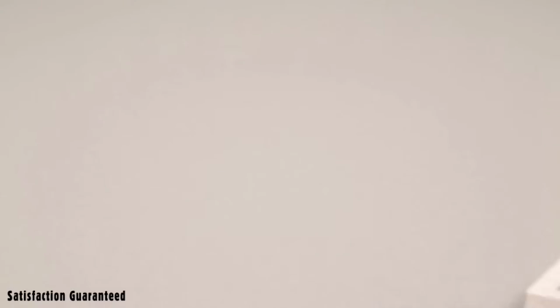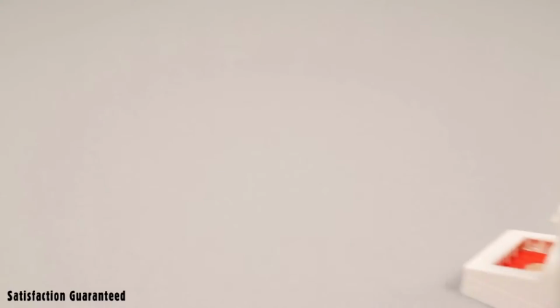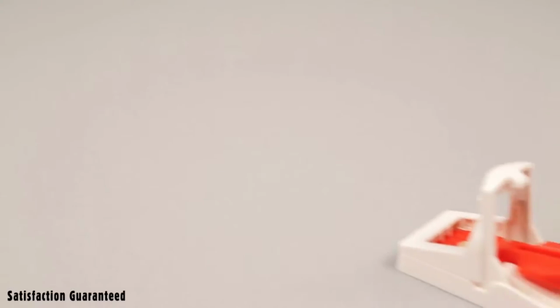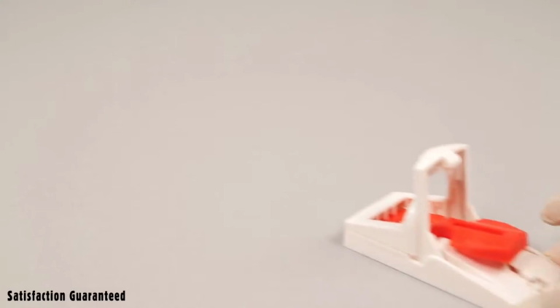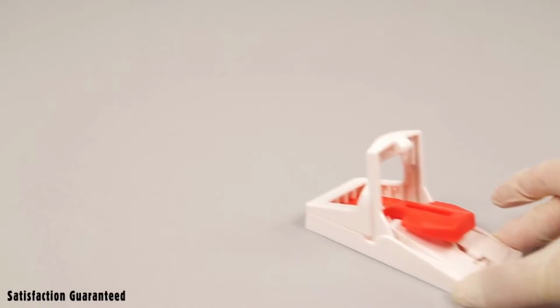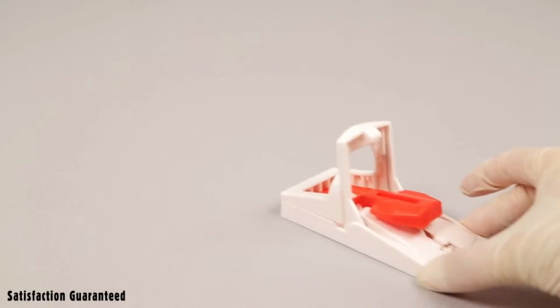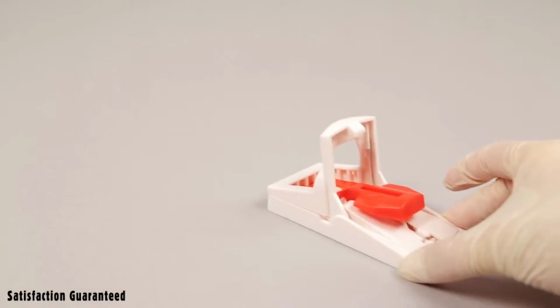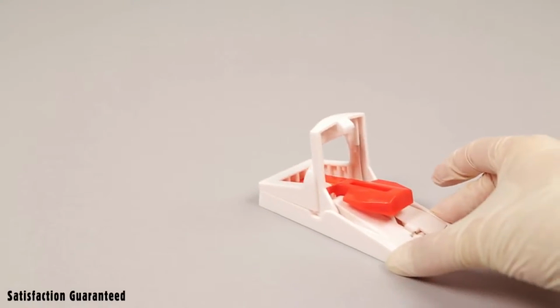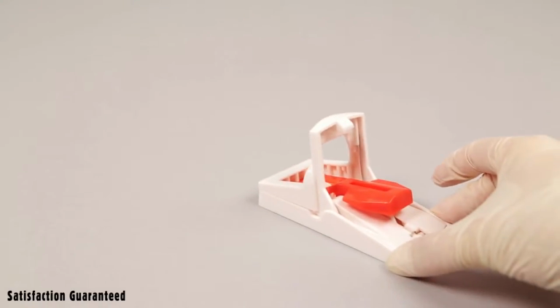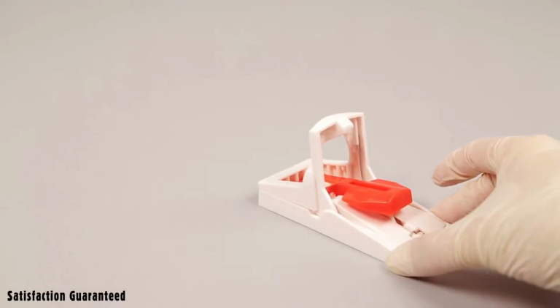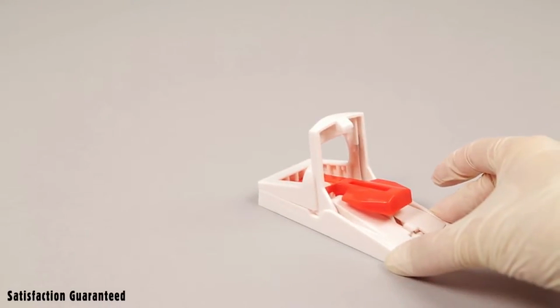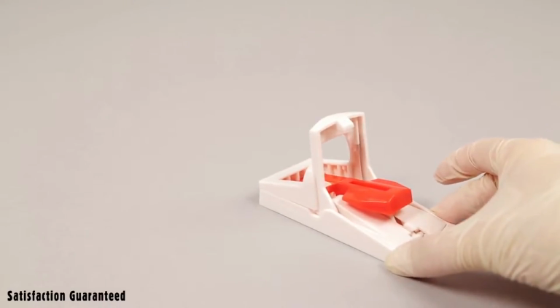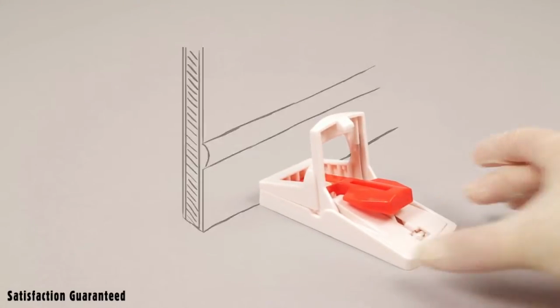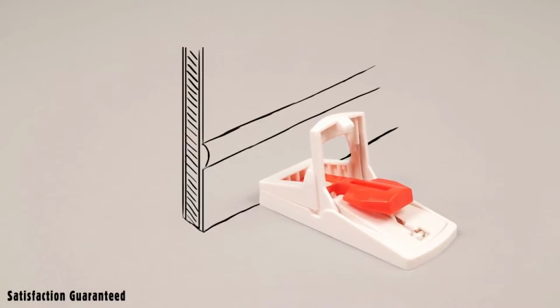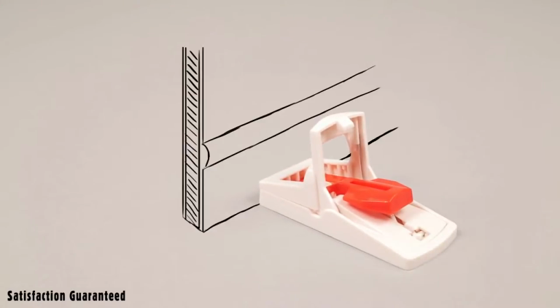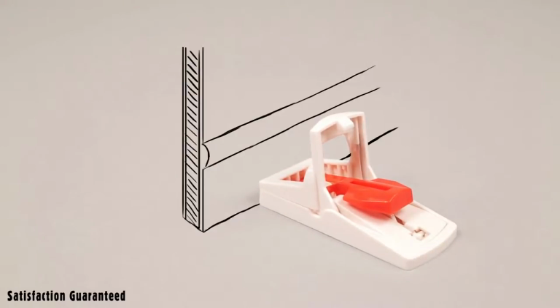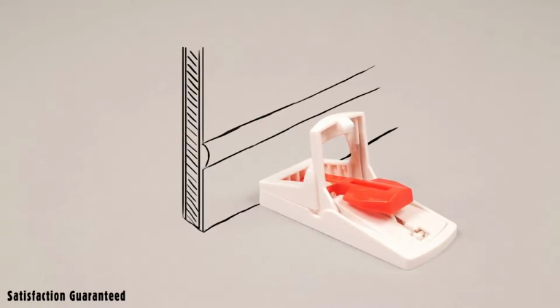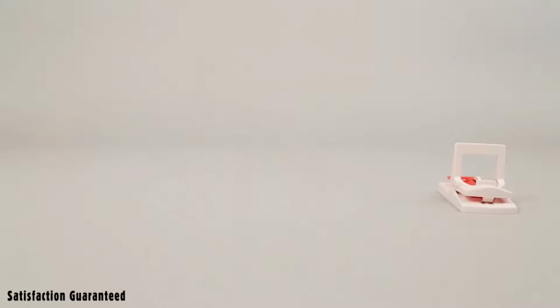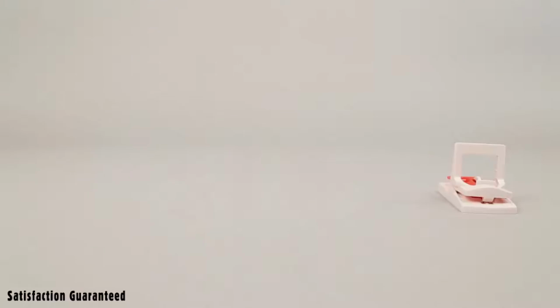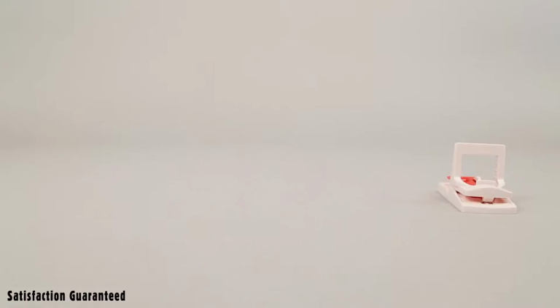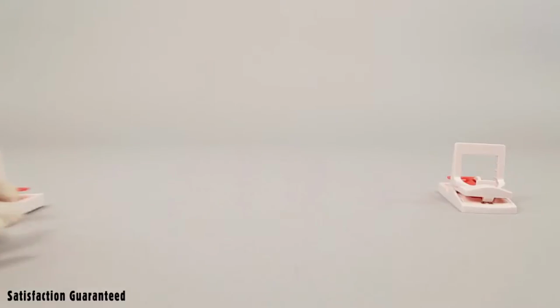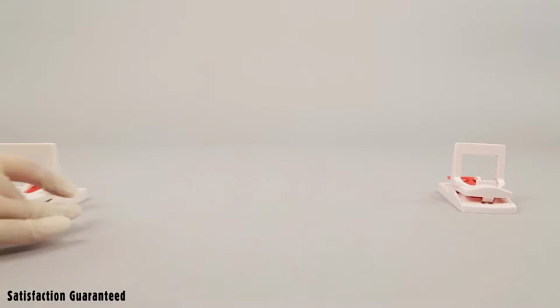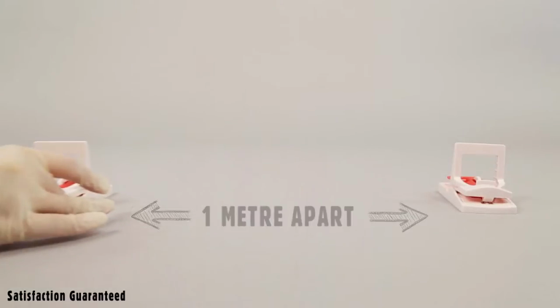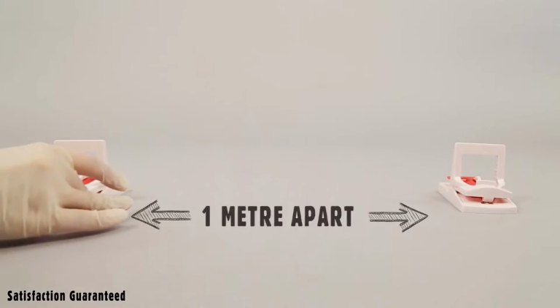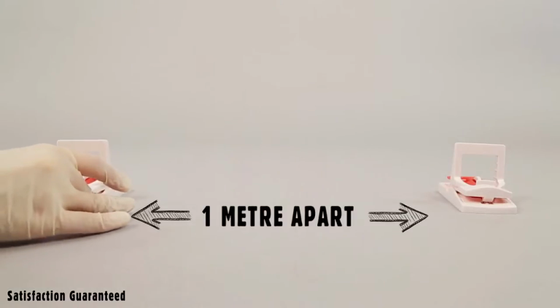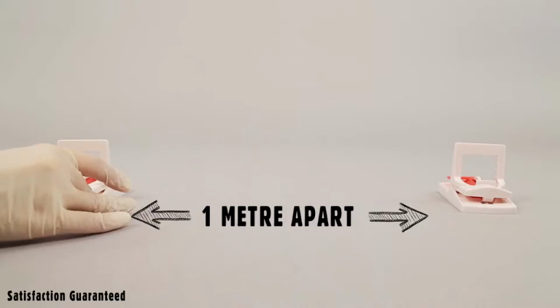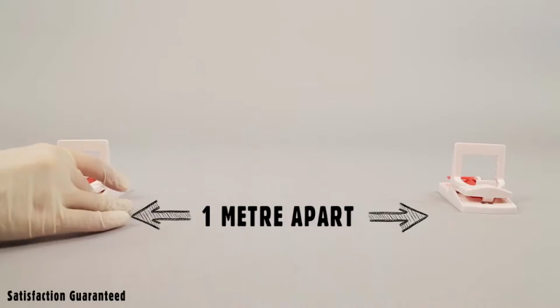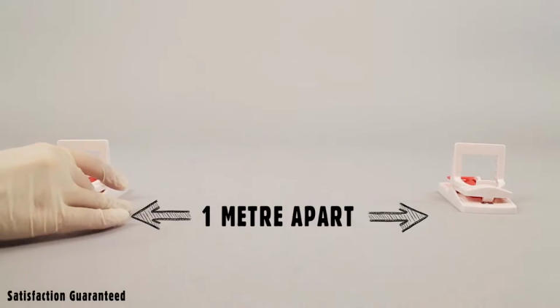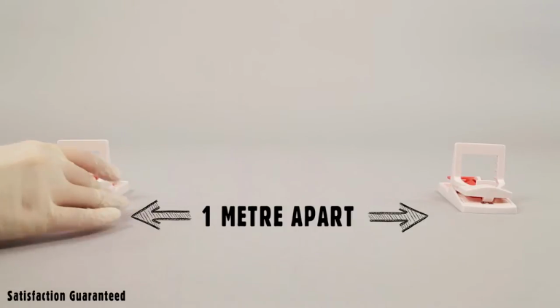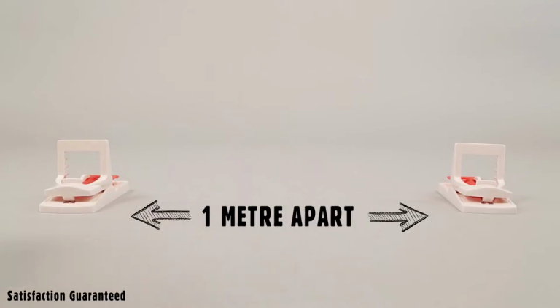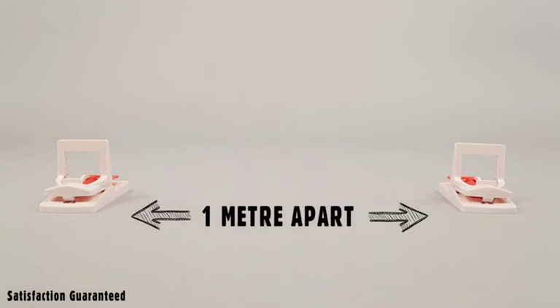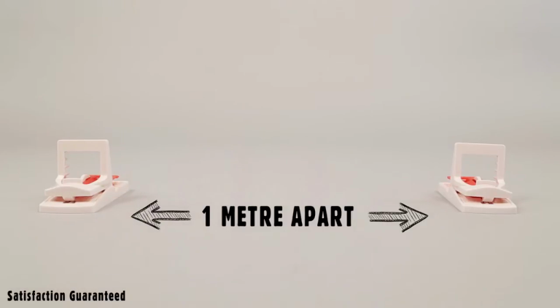Position the trap where mice have been active. If you are using more than one trap, place them one metre apart from each other.